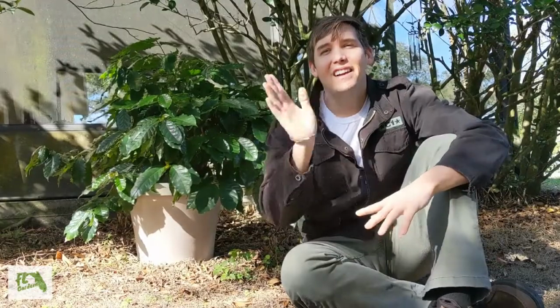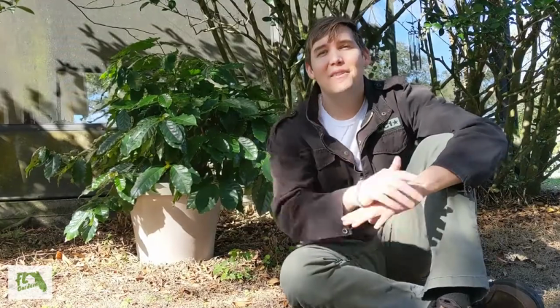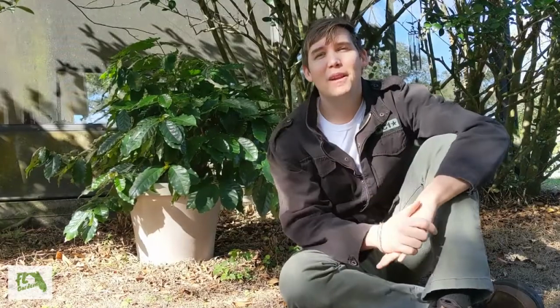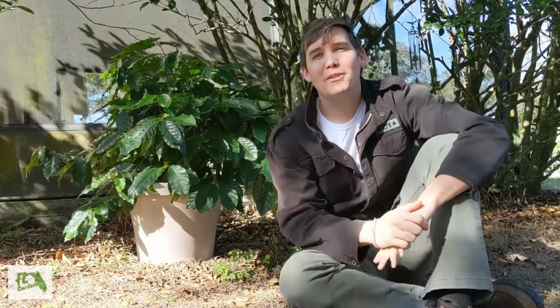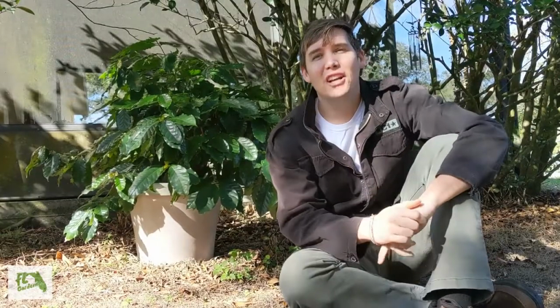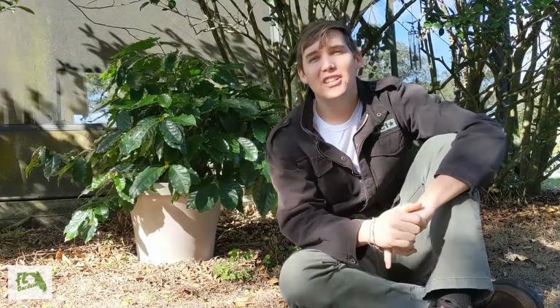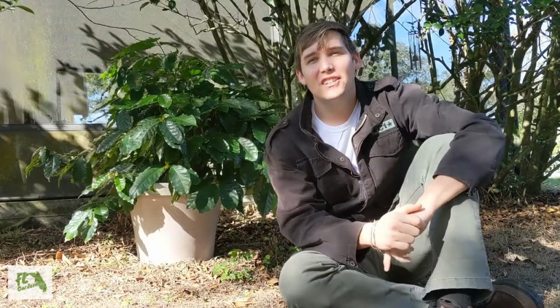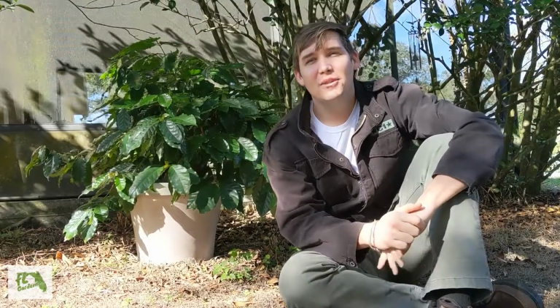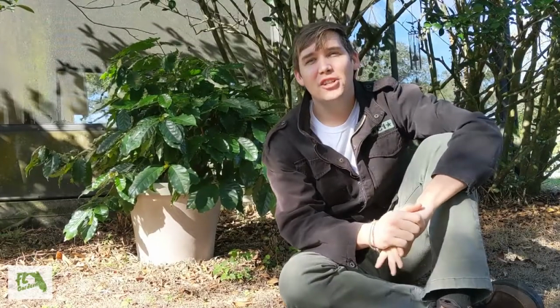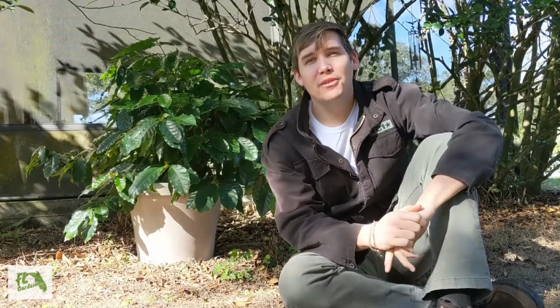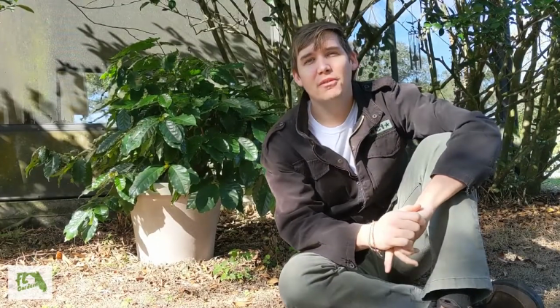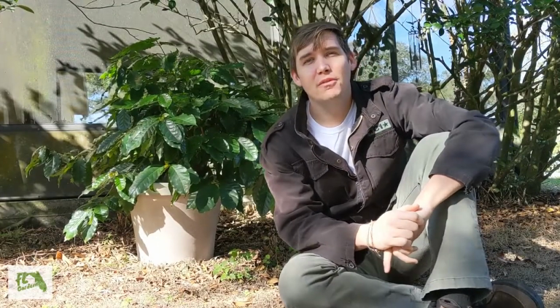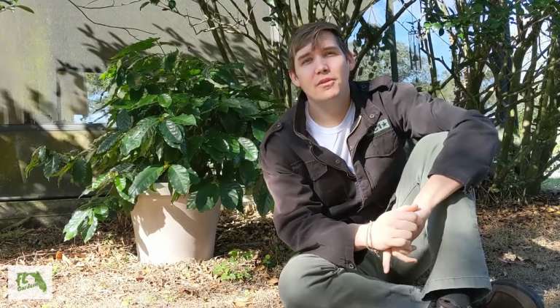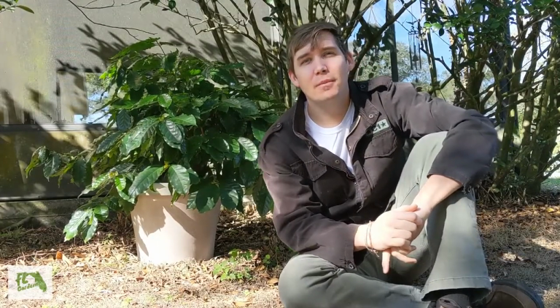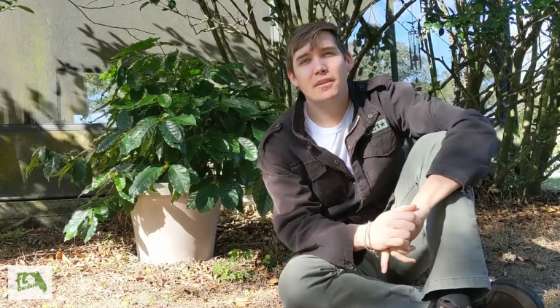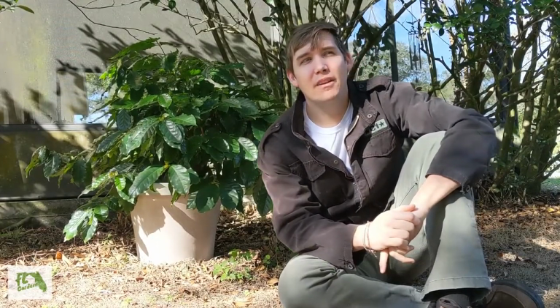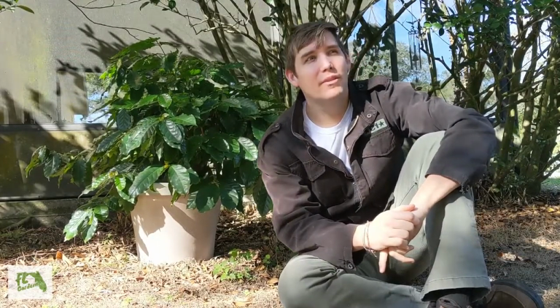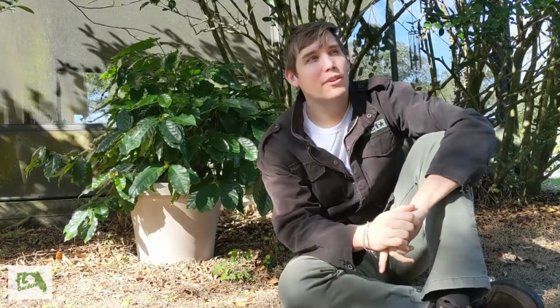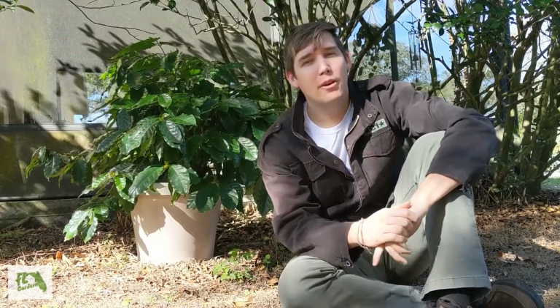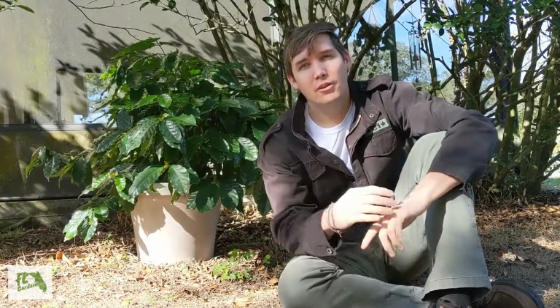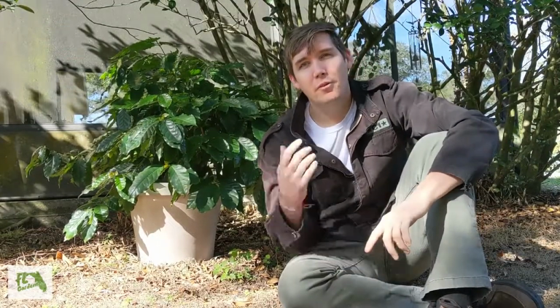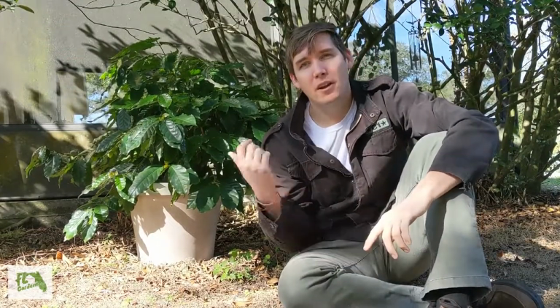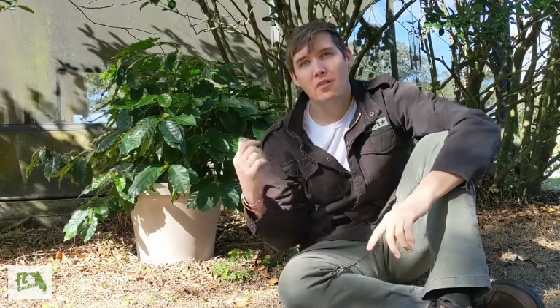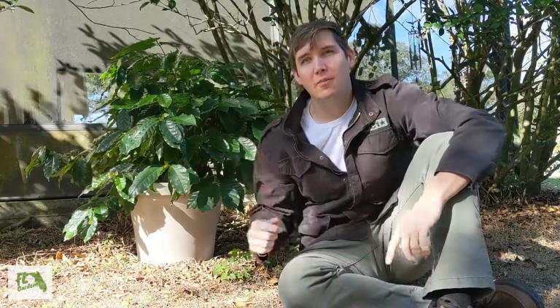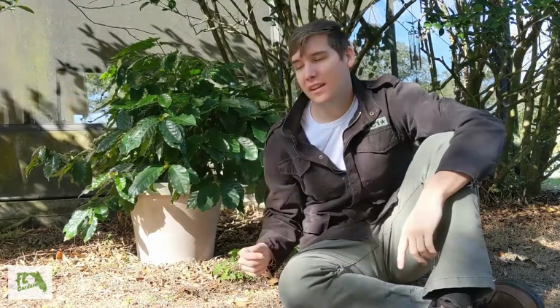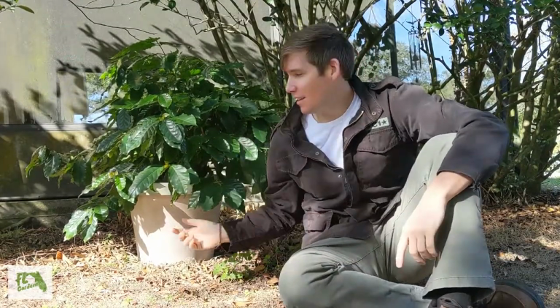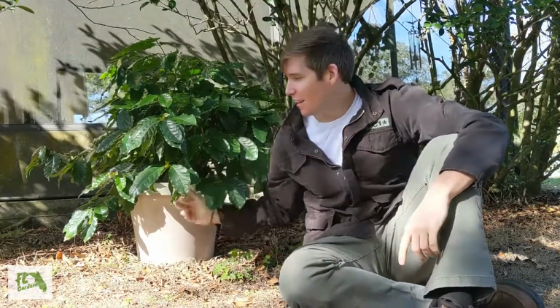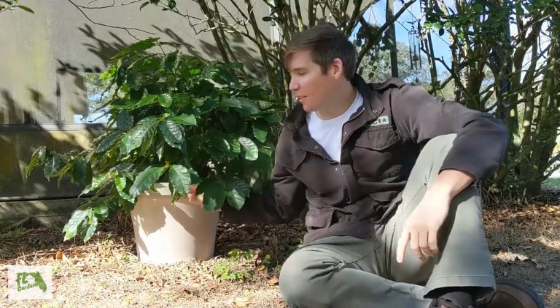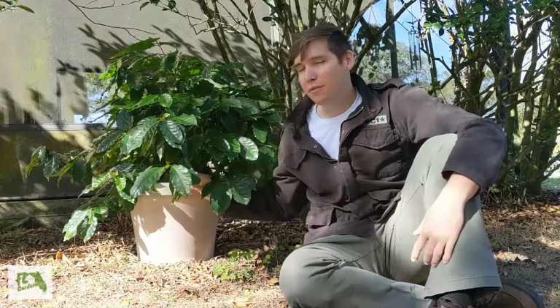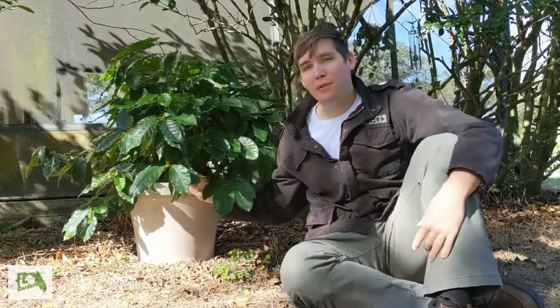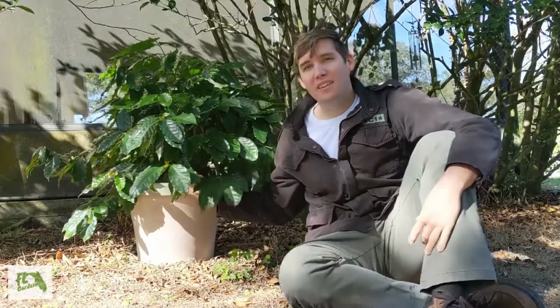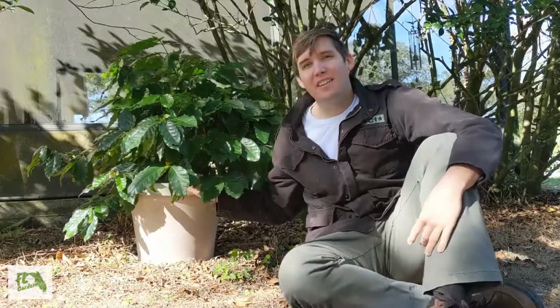Hi, my name is Josh and I just want to share with you a few tips that I've learned about growing my coffee plant here in Florida.